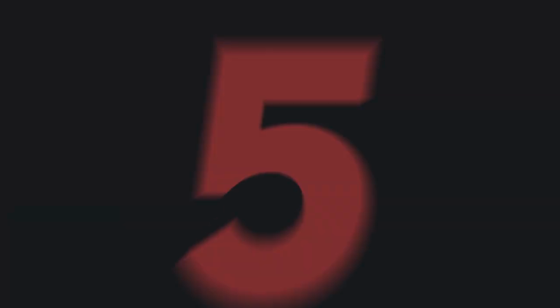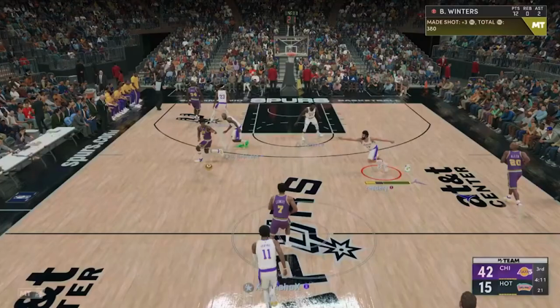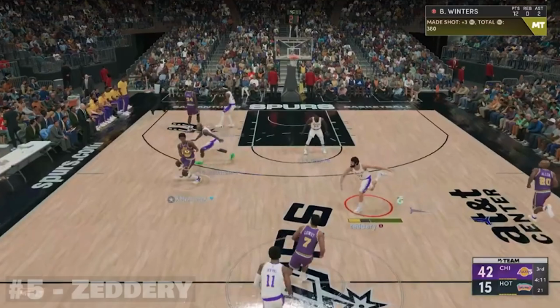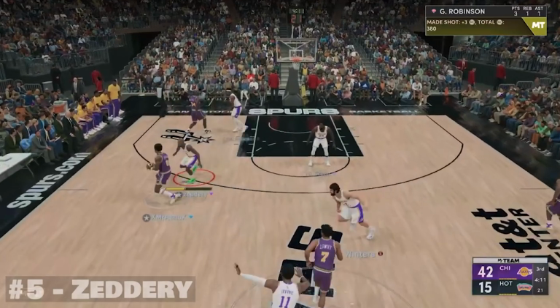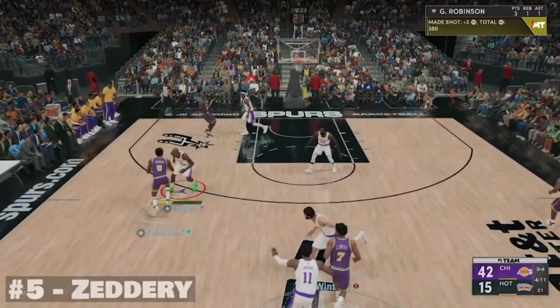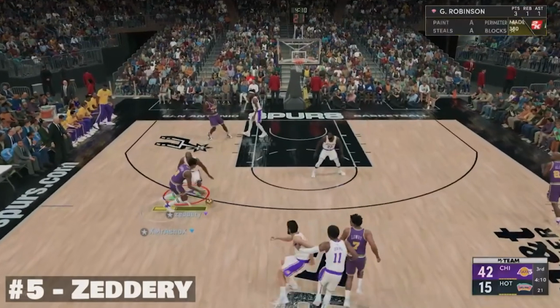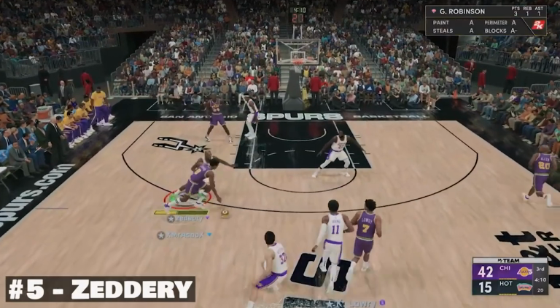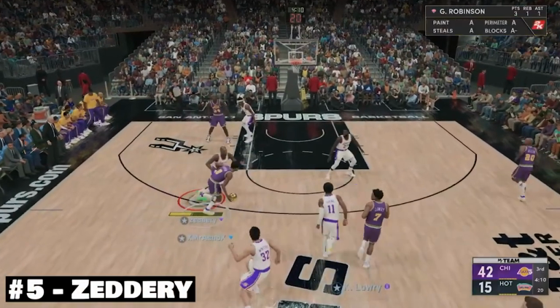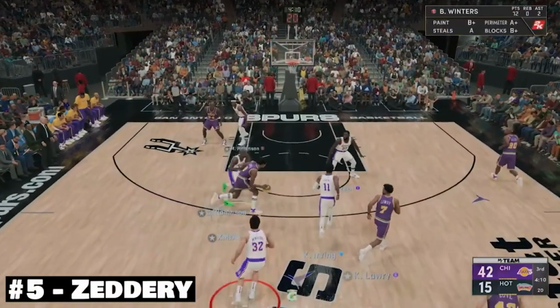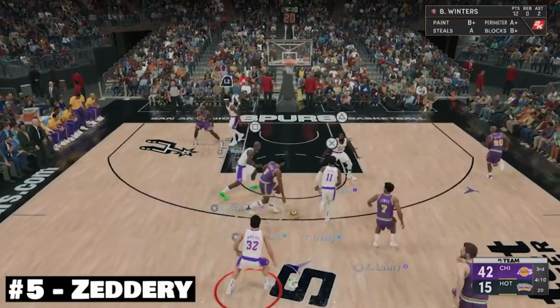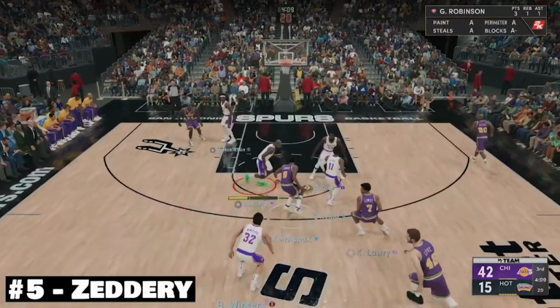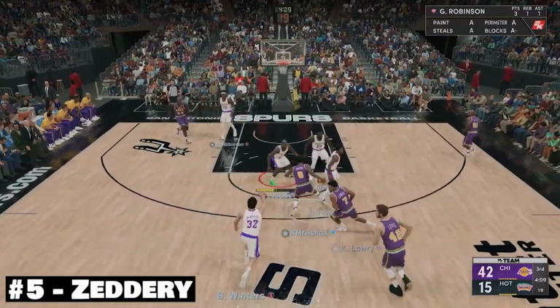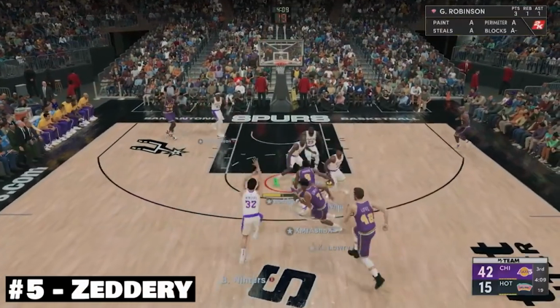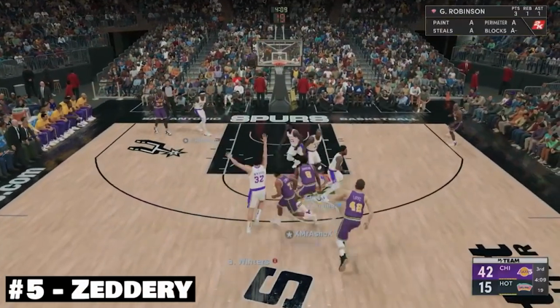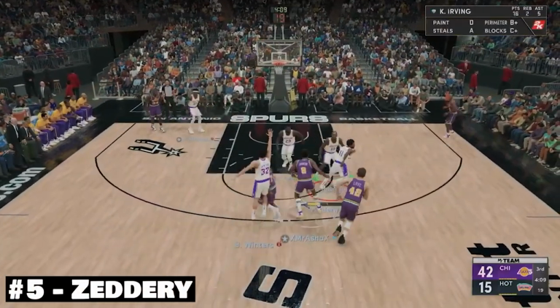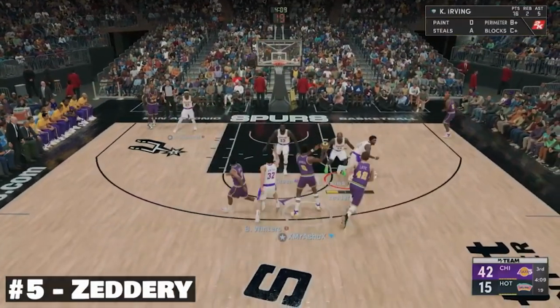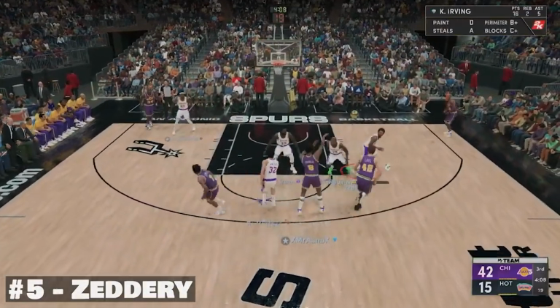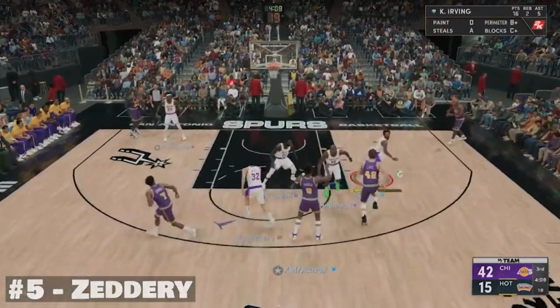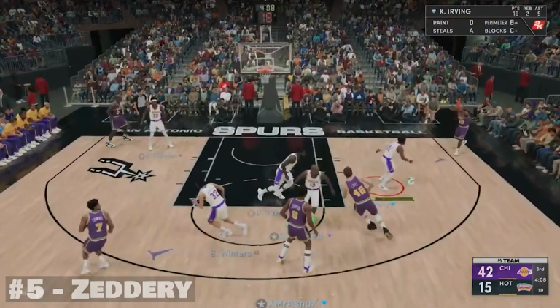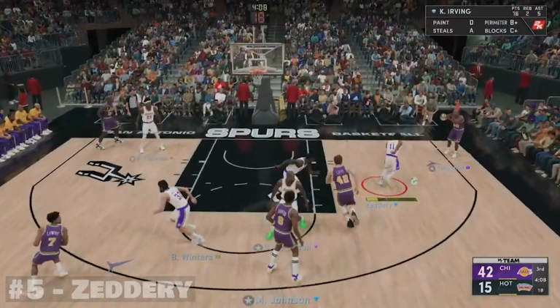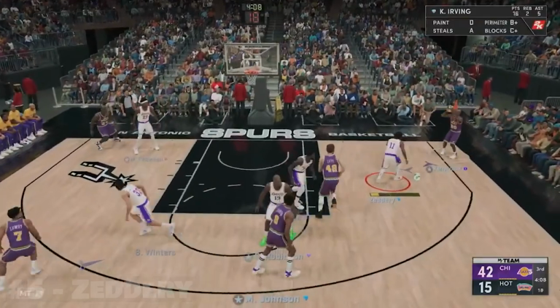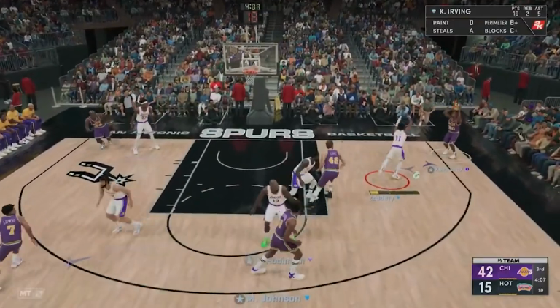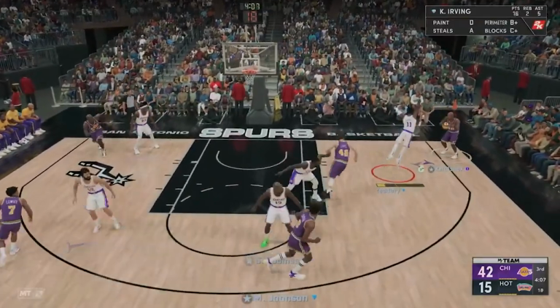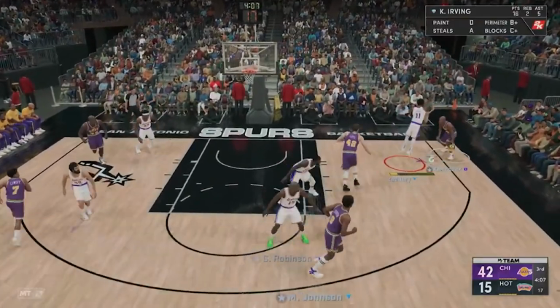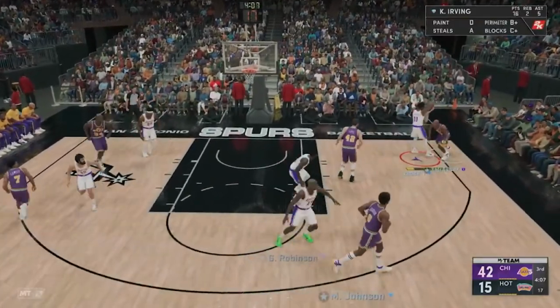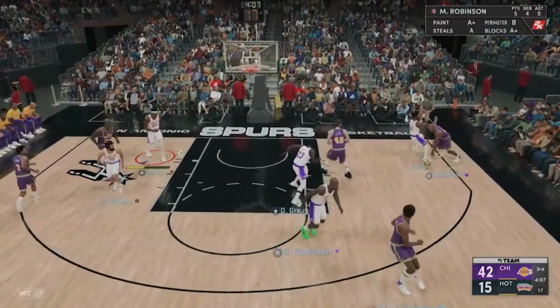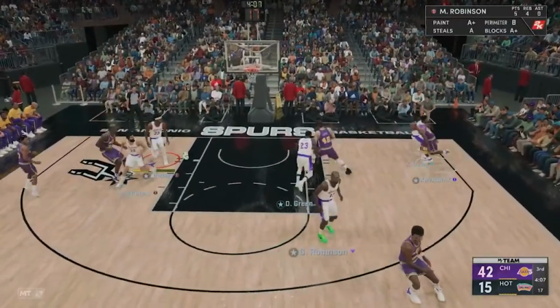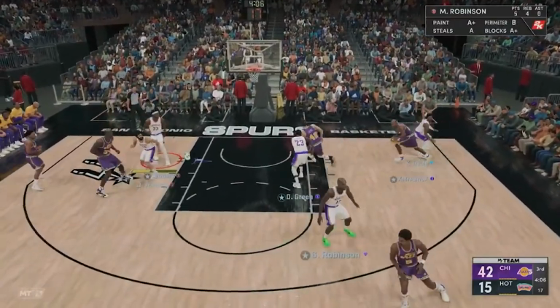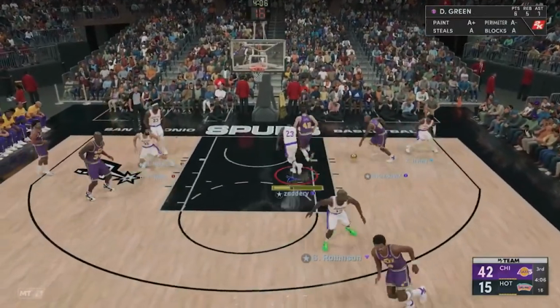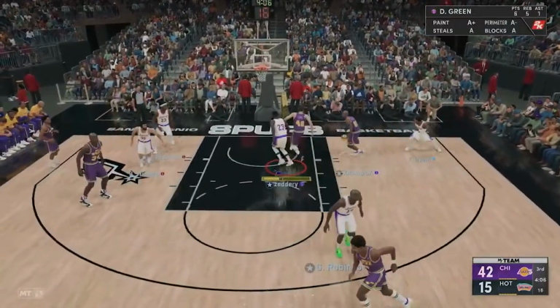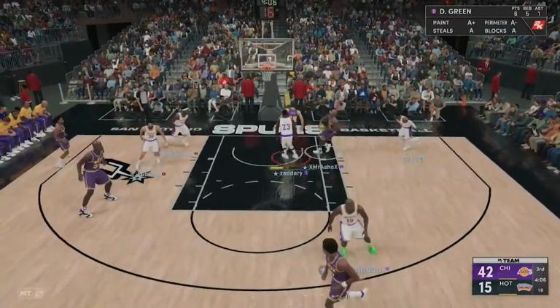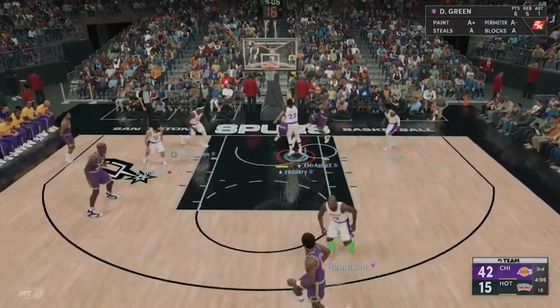At number 5, back-to-back Zetteri plays. We have a fantastic snatch block on Ray Allen here.